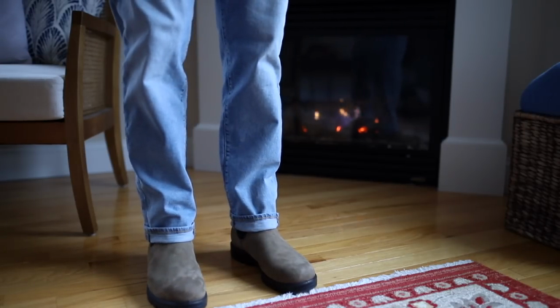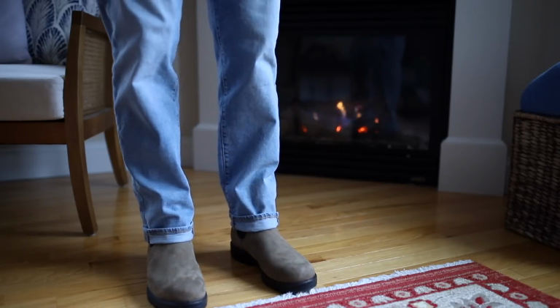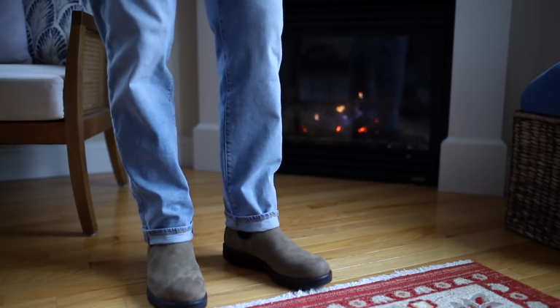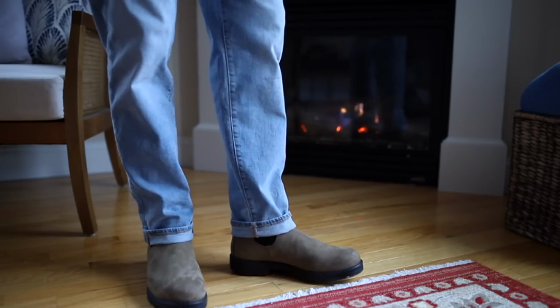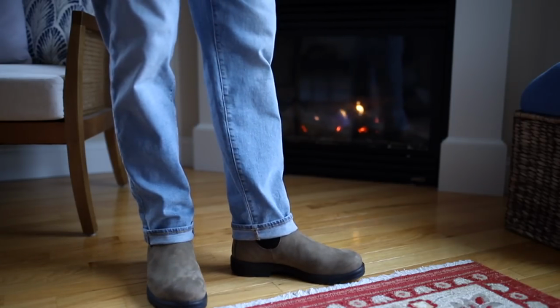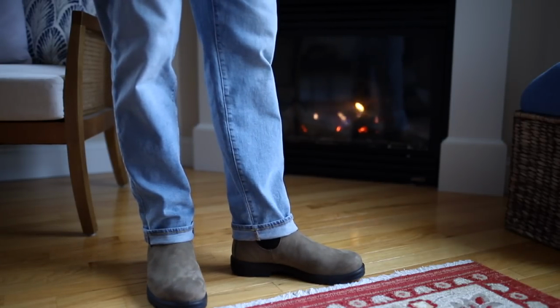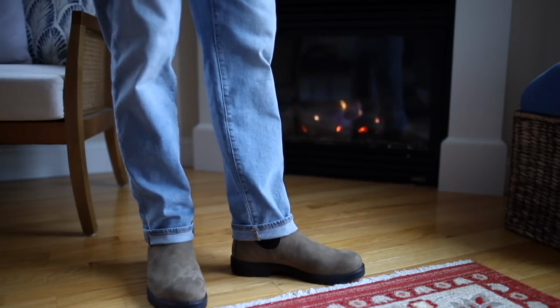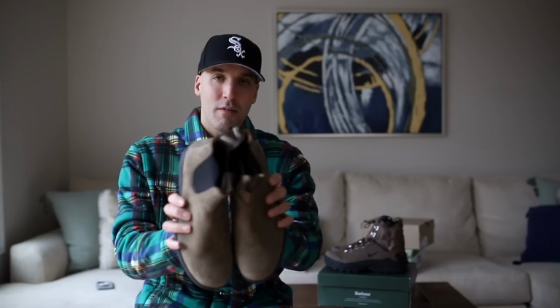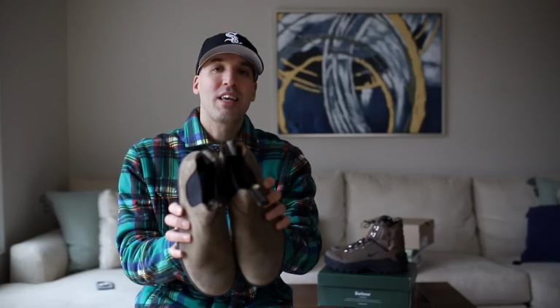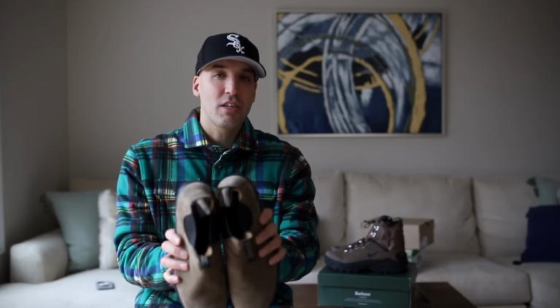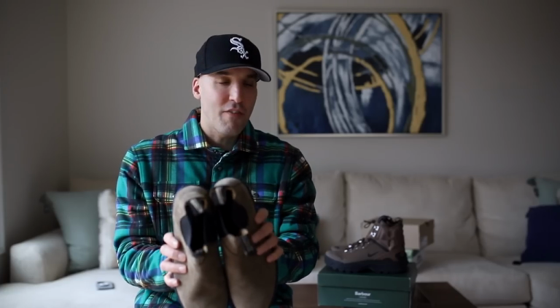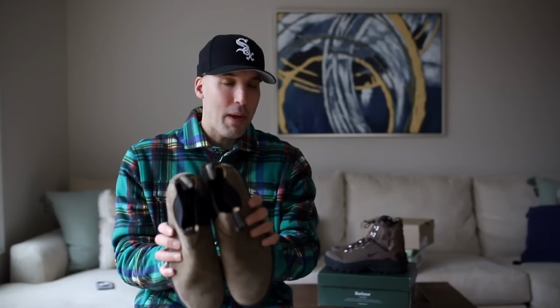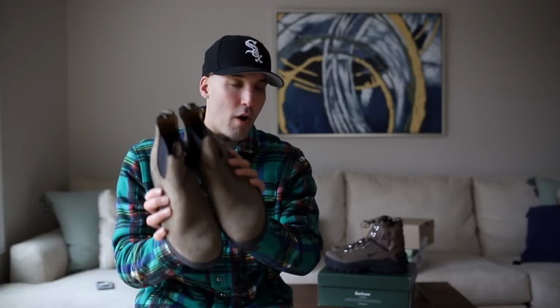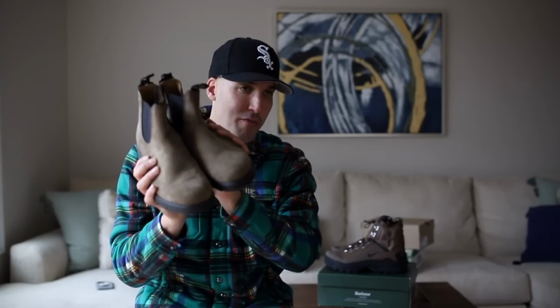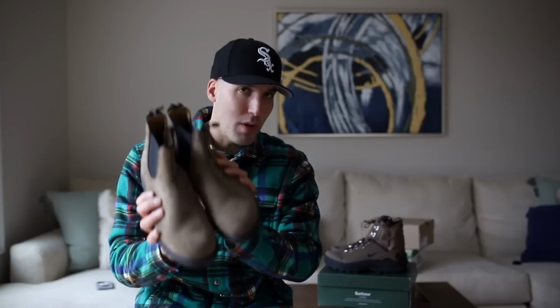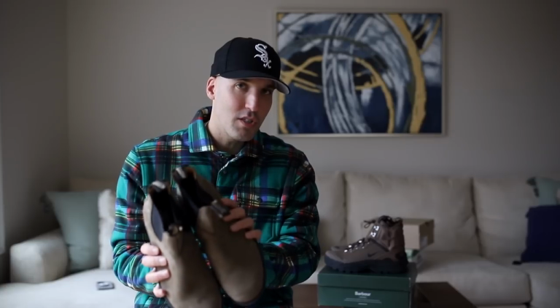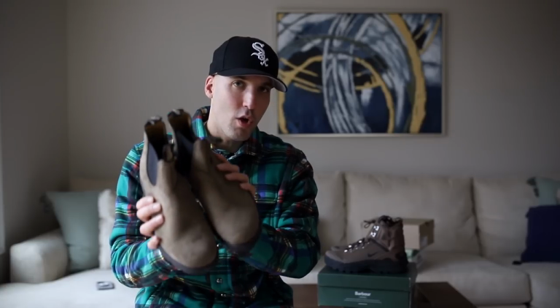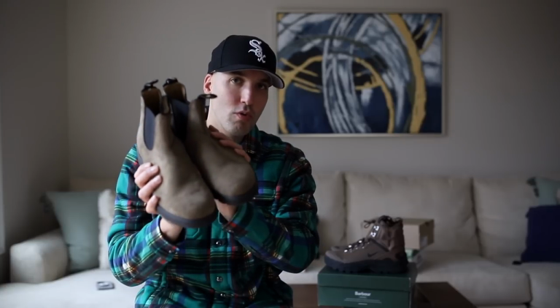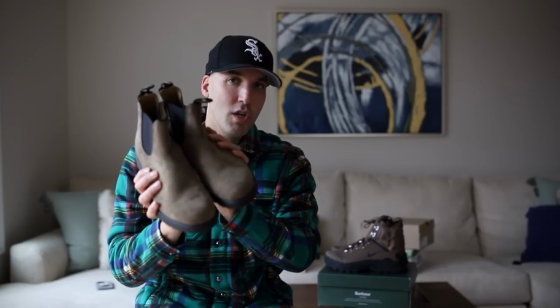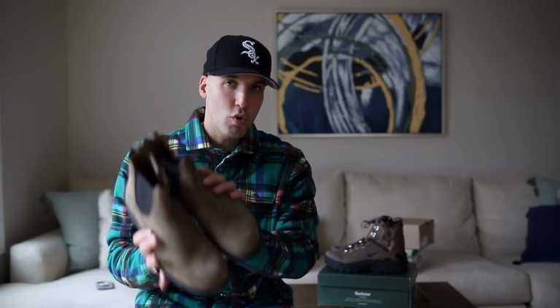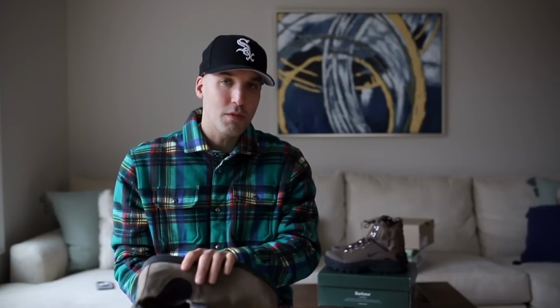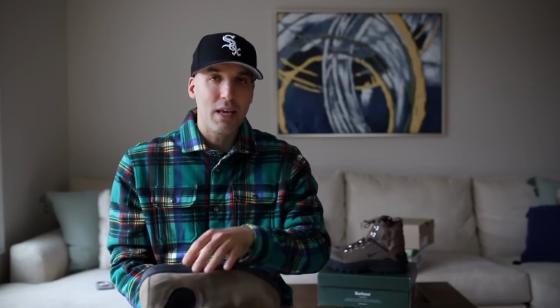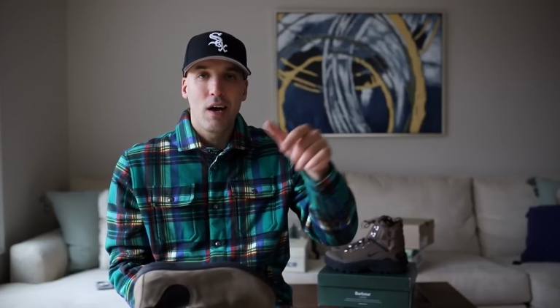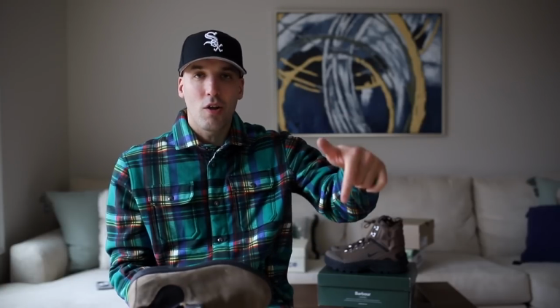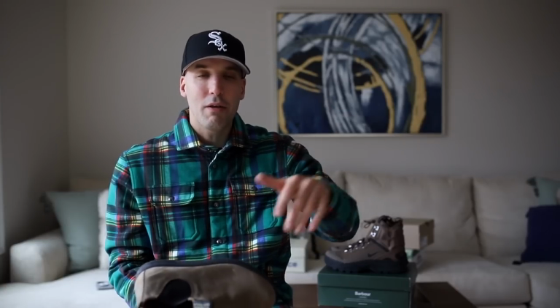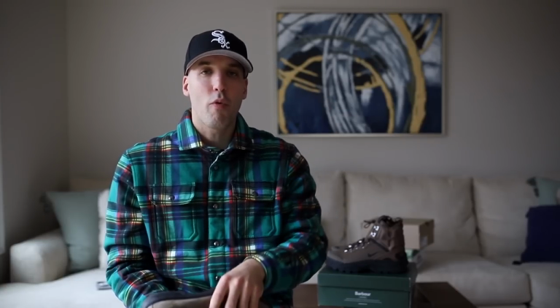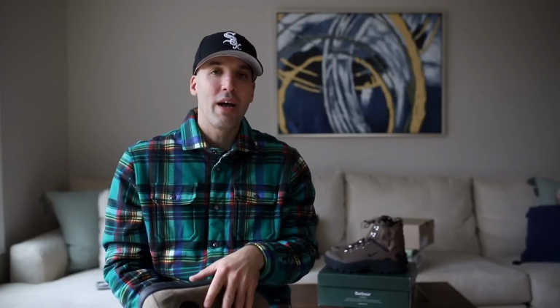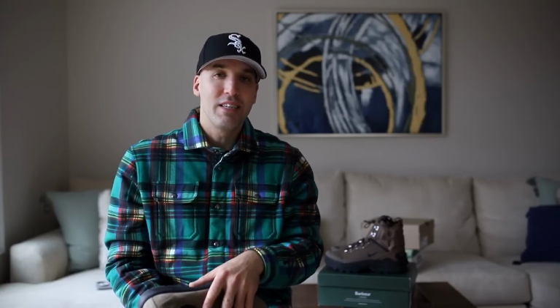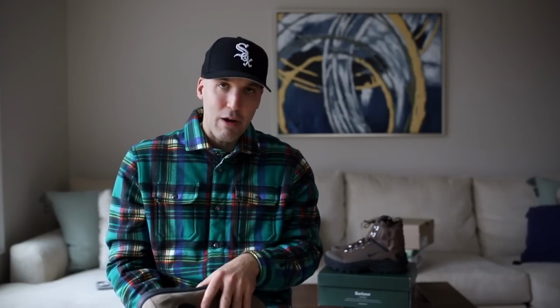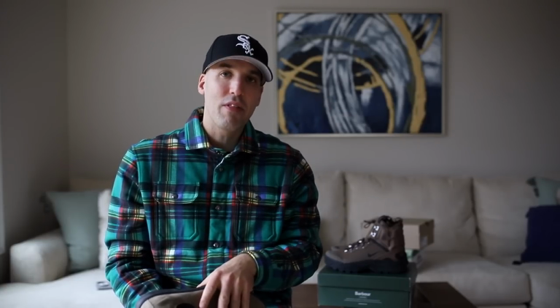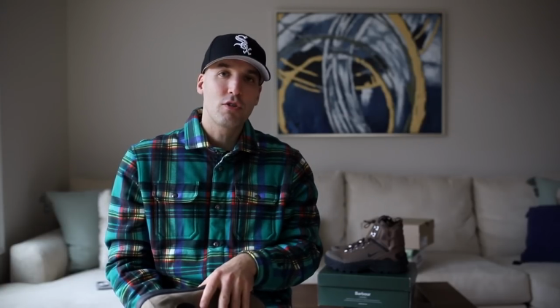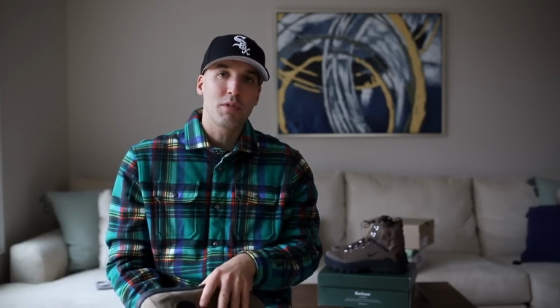You can really break these in. Get yourself a pair of Blundstones — trust me. I'll link them for you down in the description.